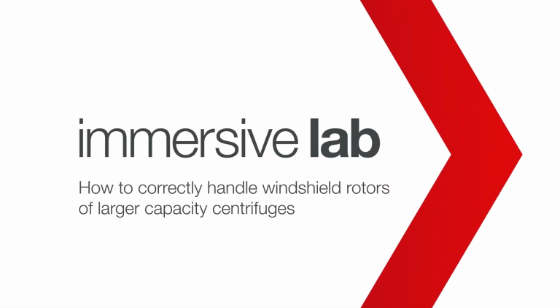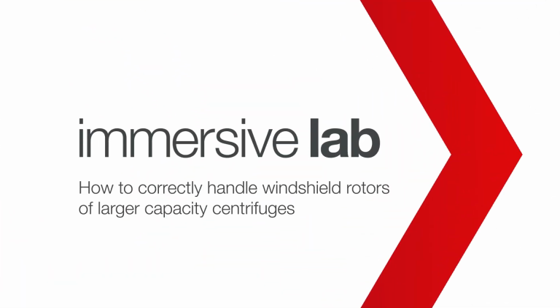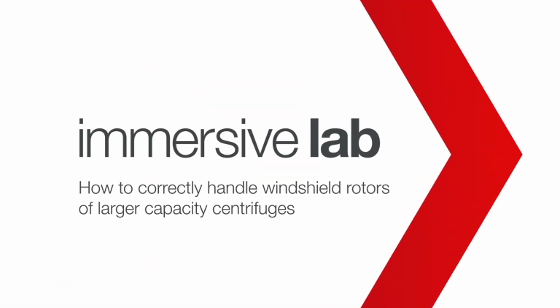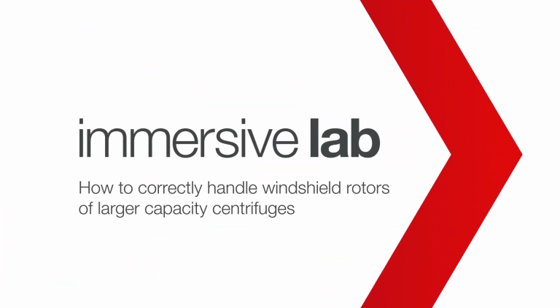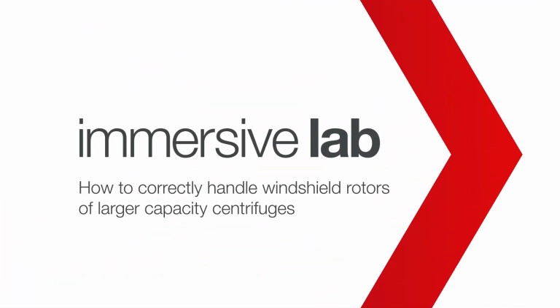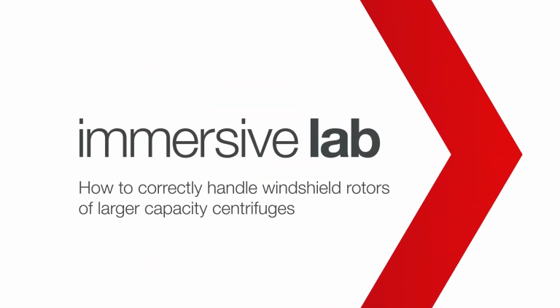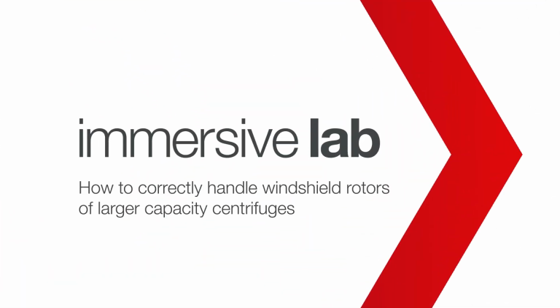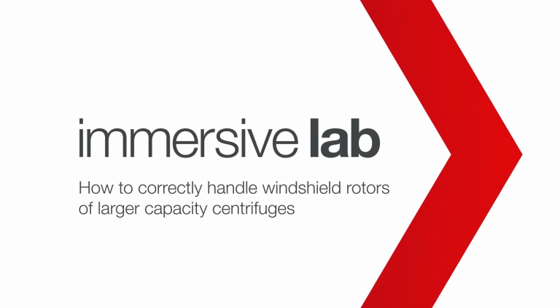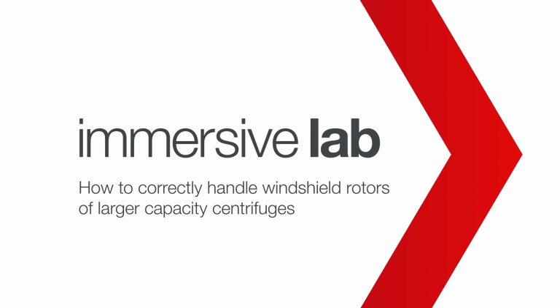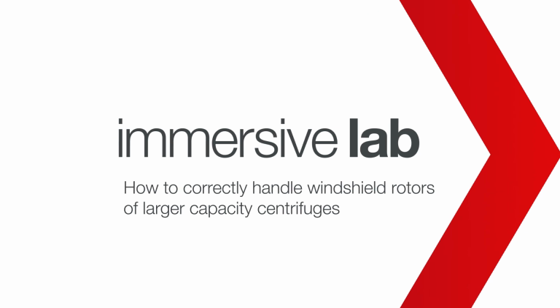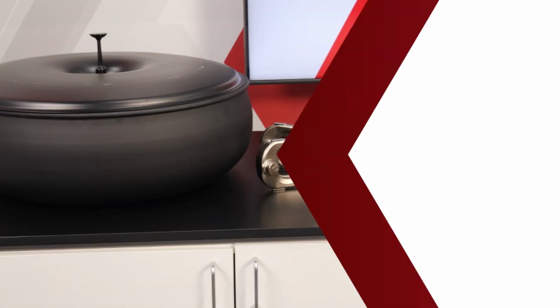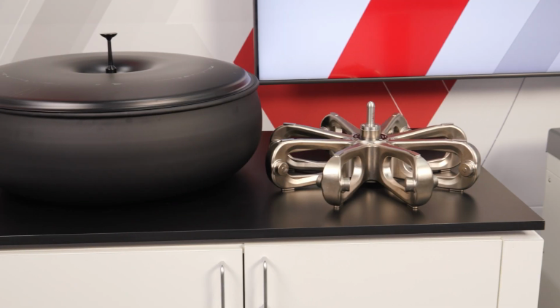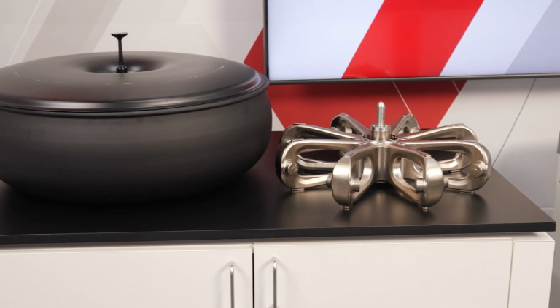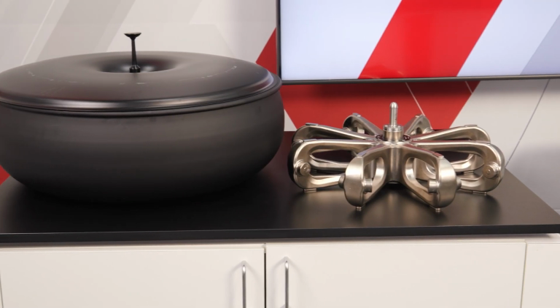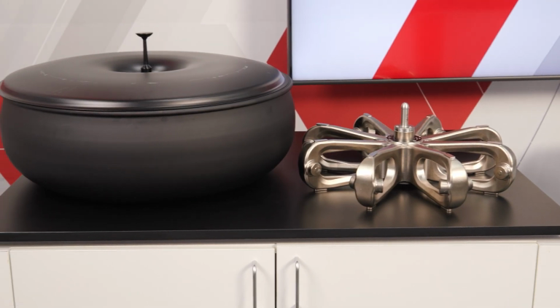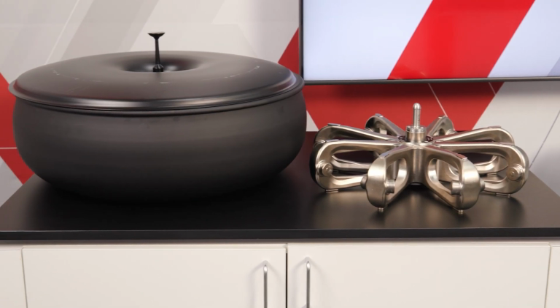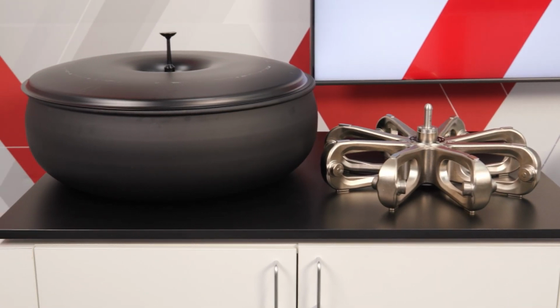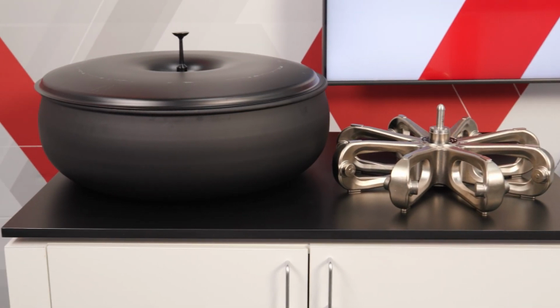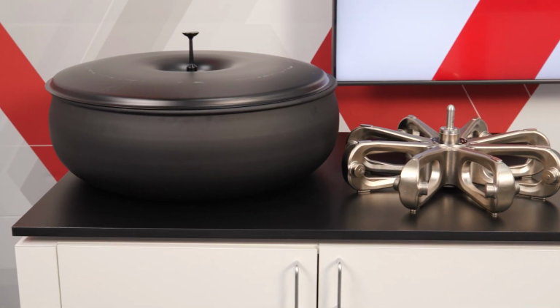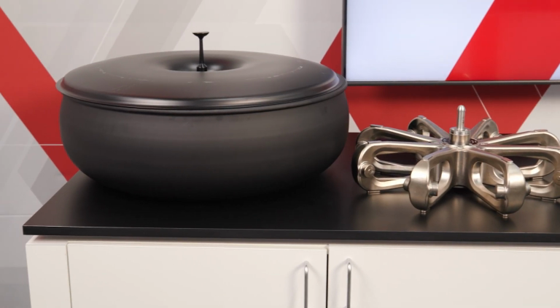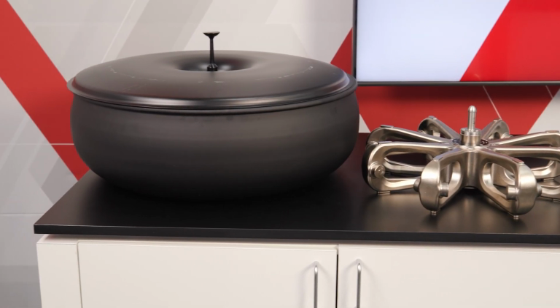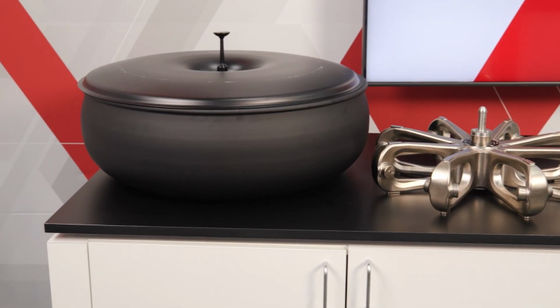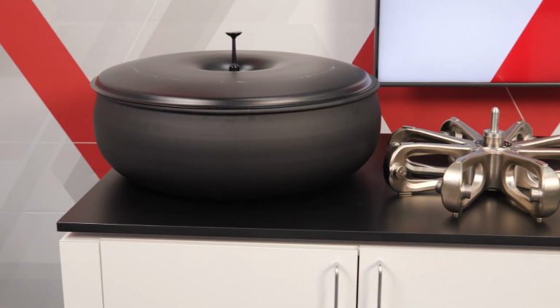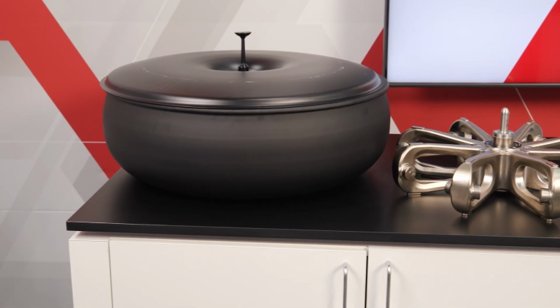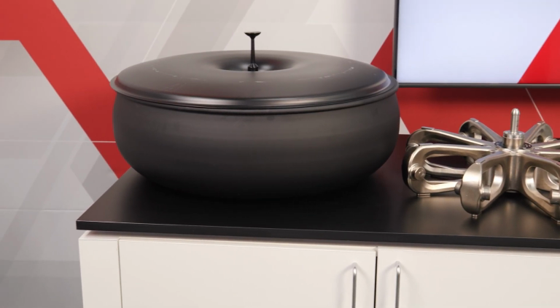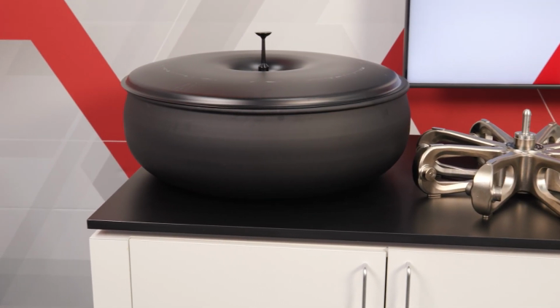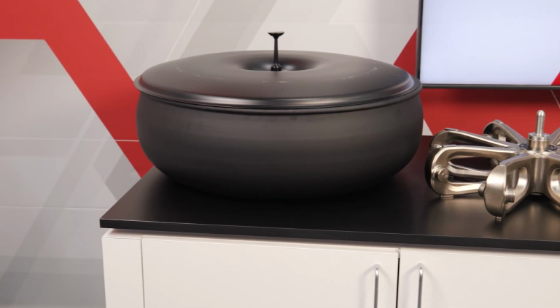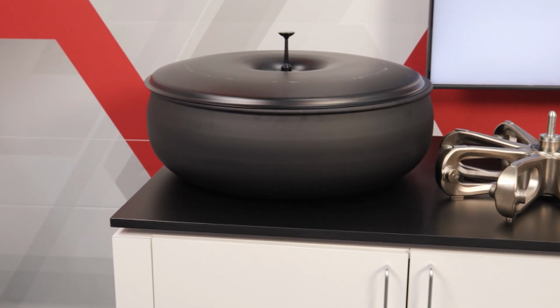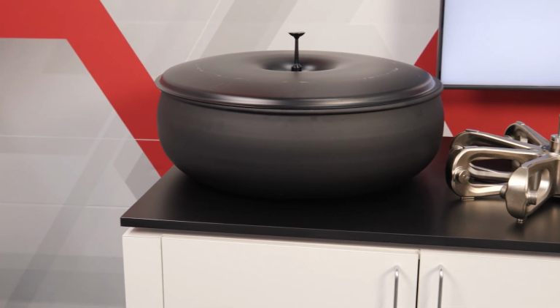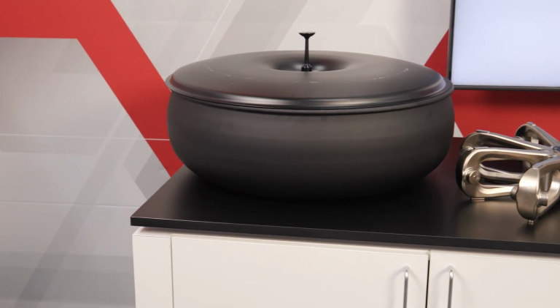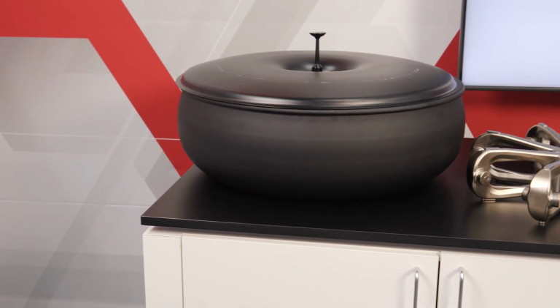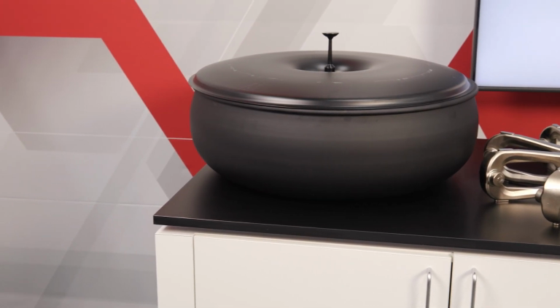In this video, we'll review how to use windshield rotors for large capacity centrifuges correctly.